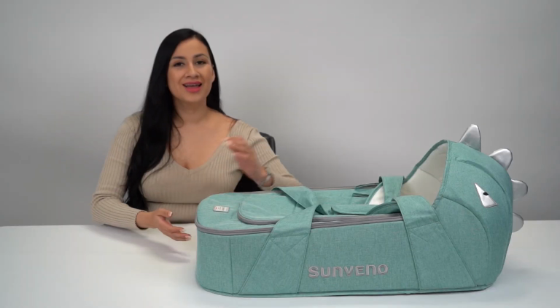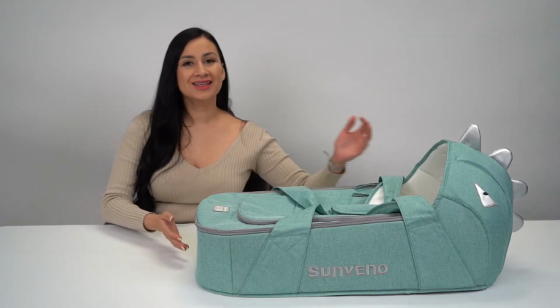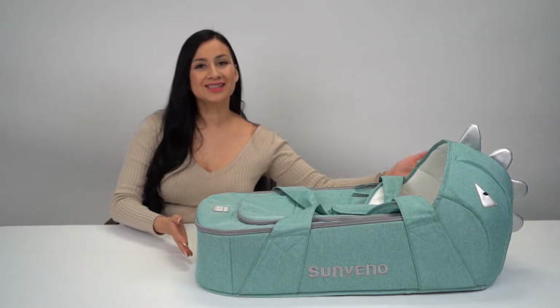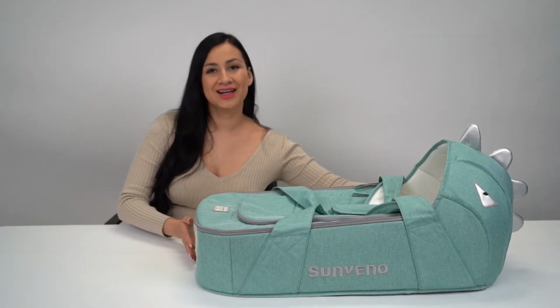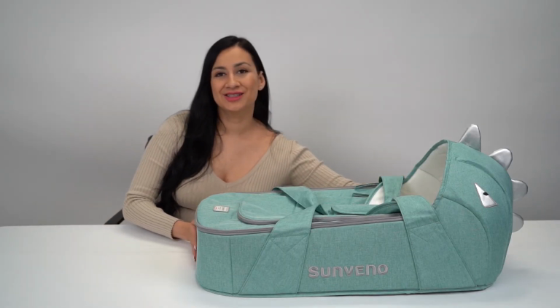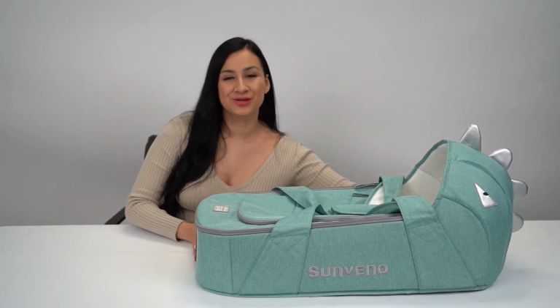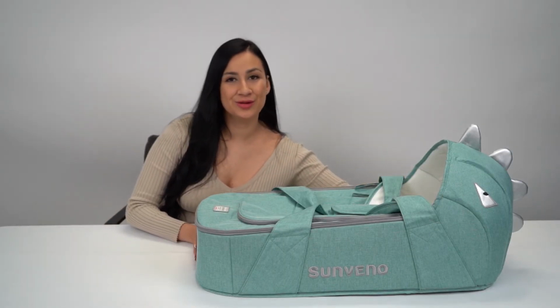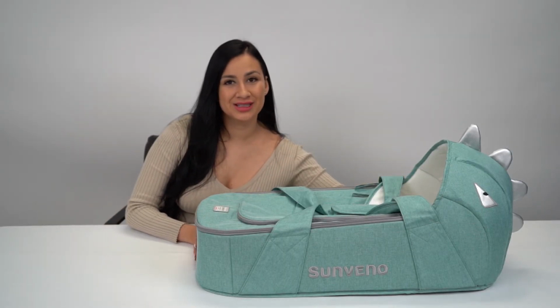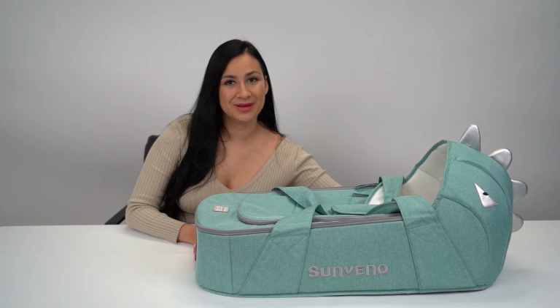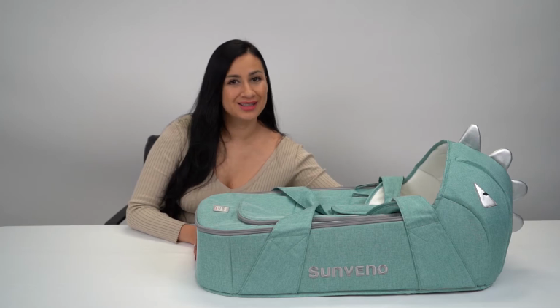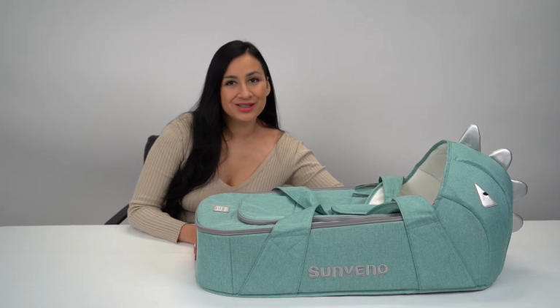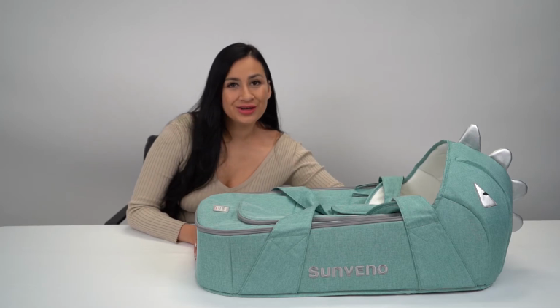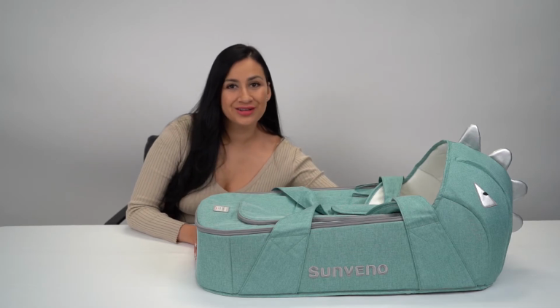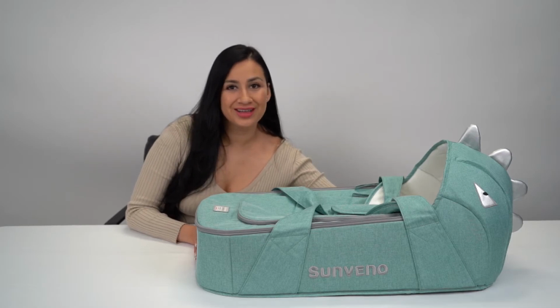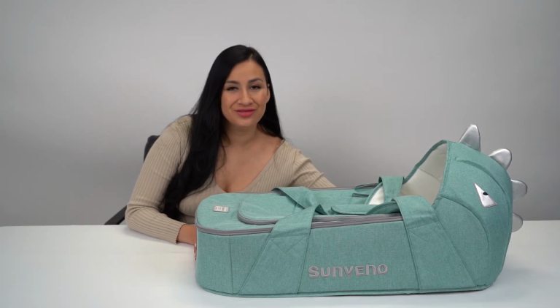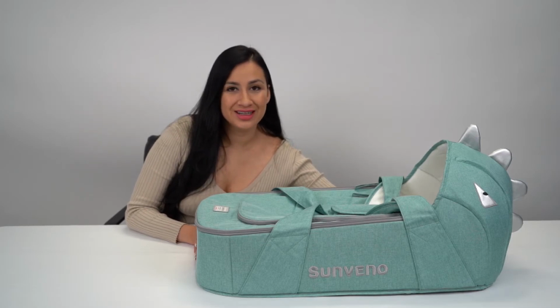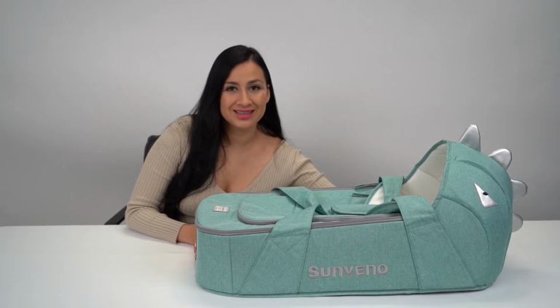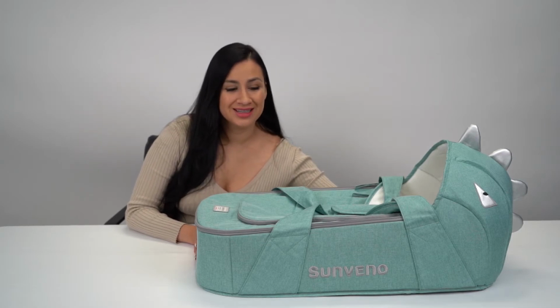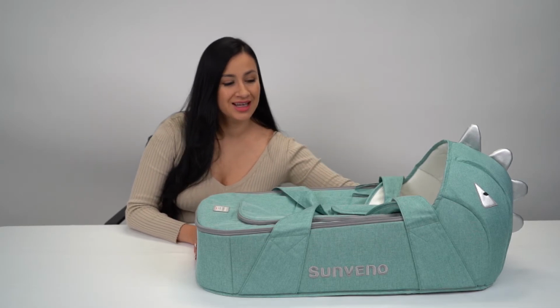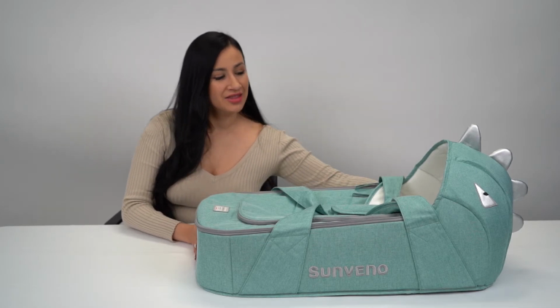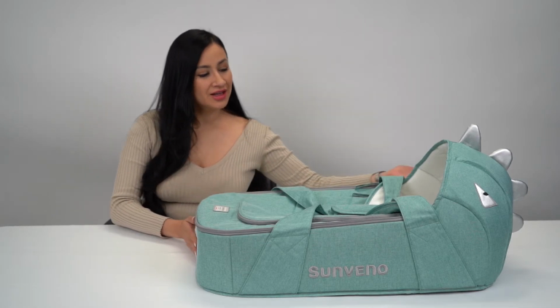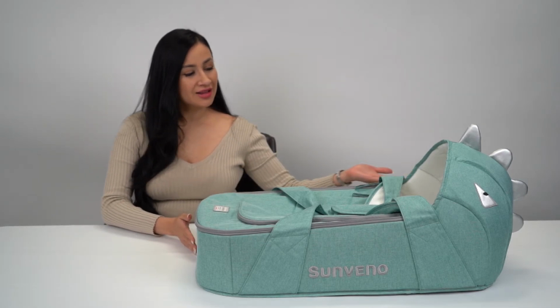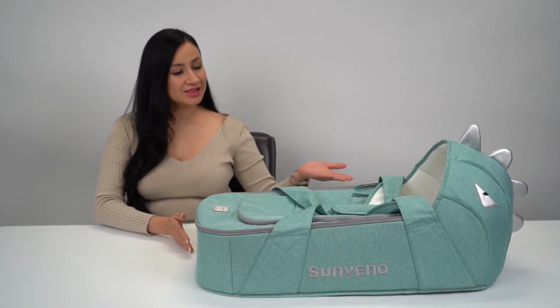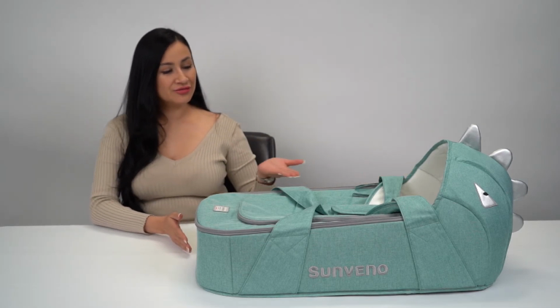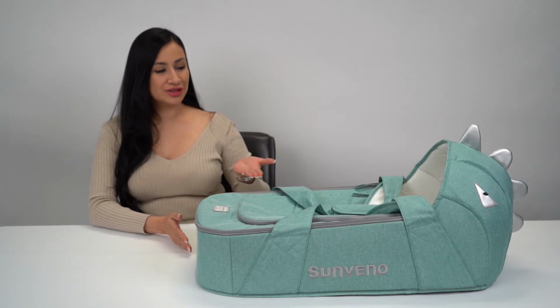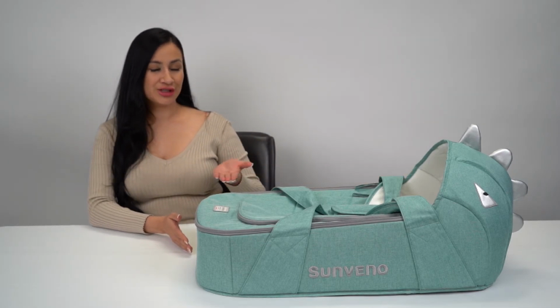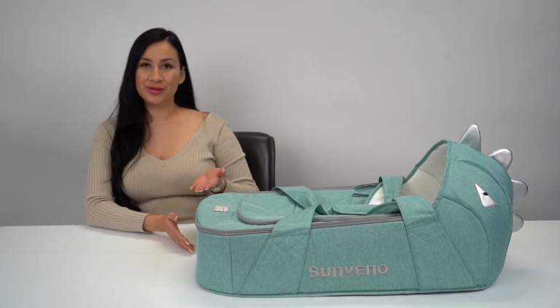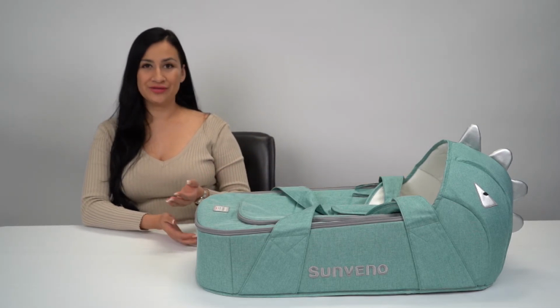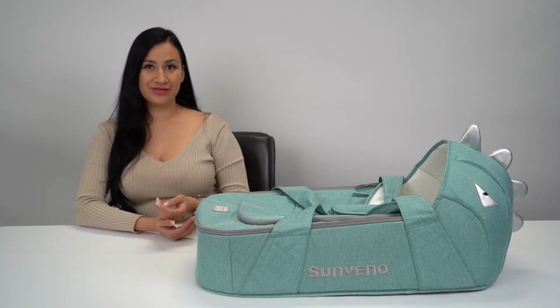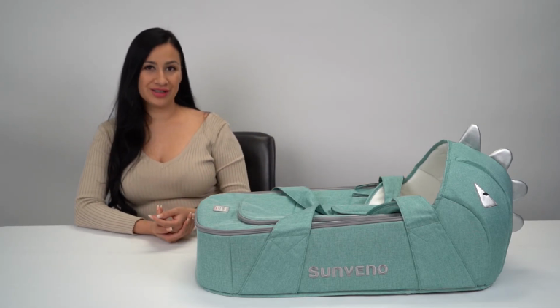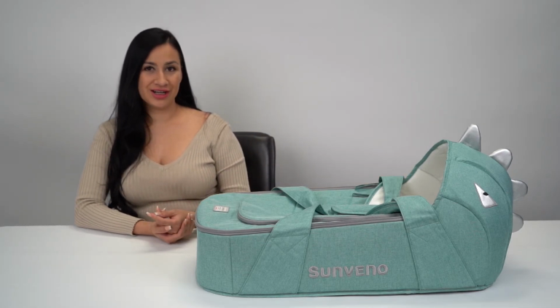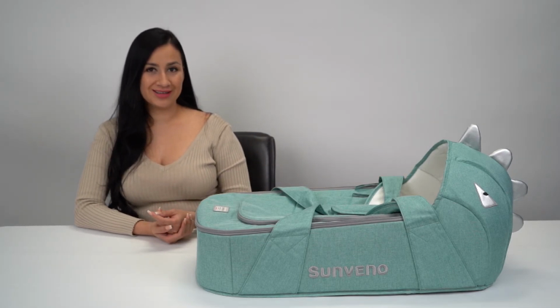This Dinosaur Moses bed is so cute and convenient. The colors and features are perfect for a child.